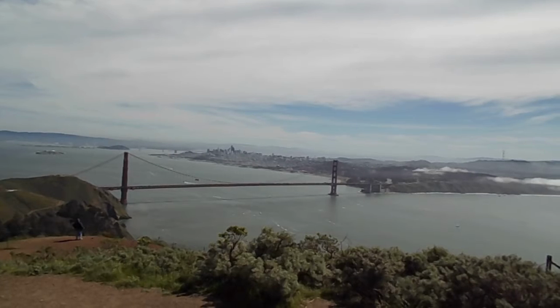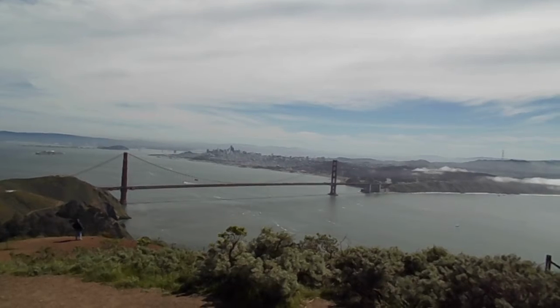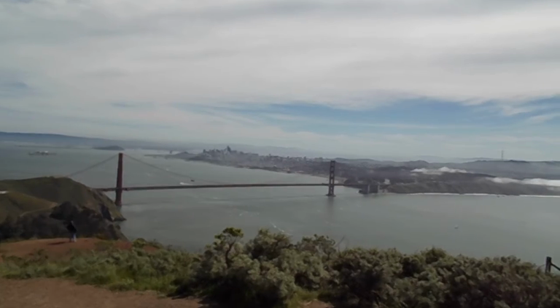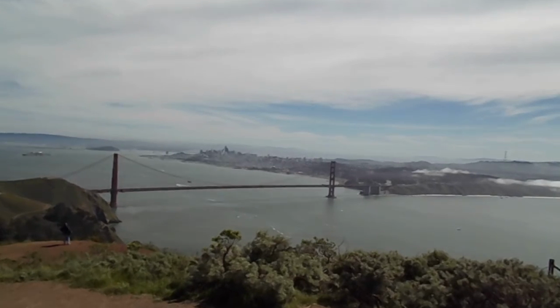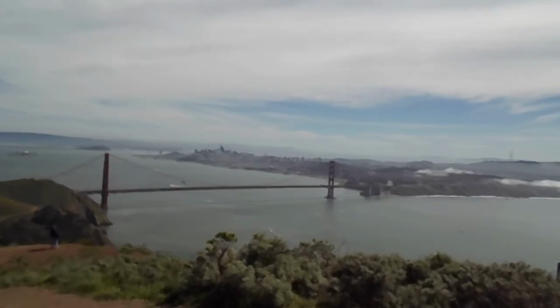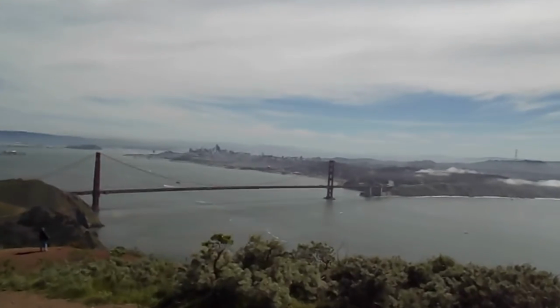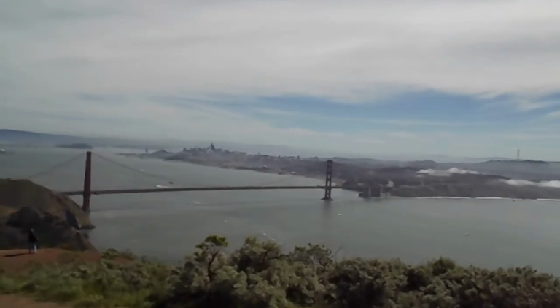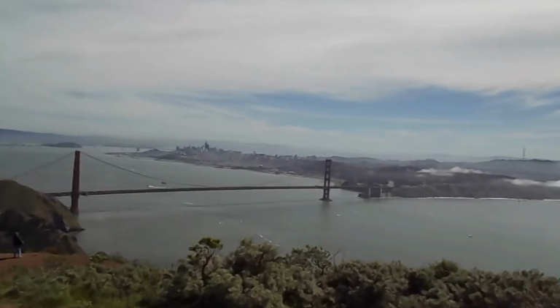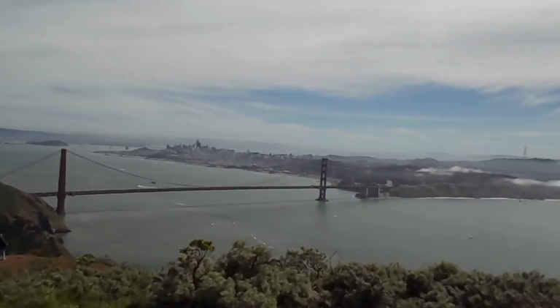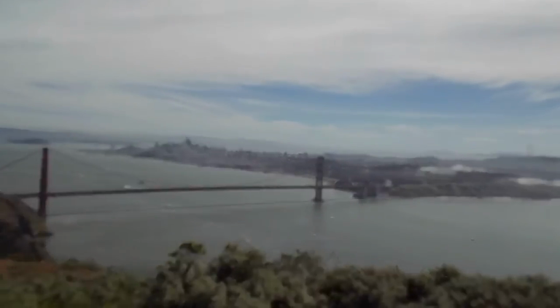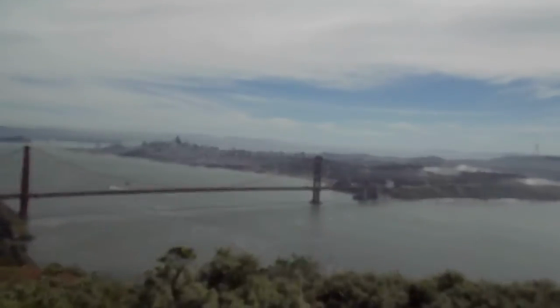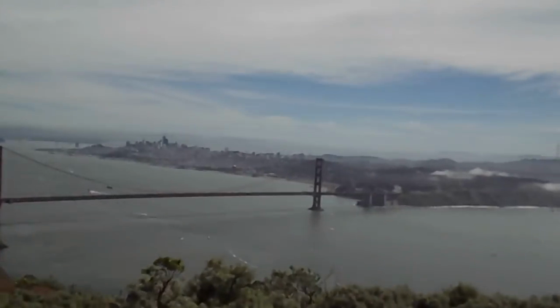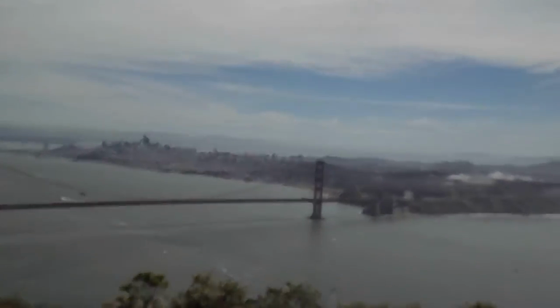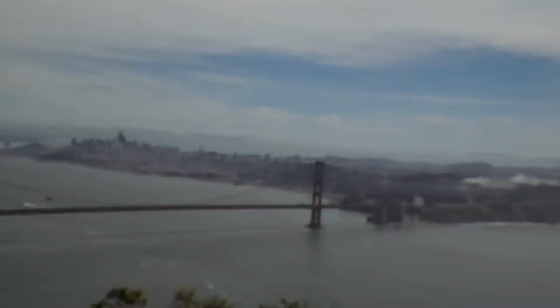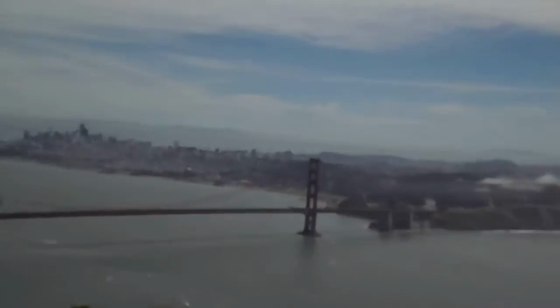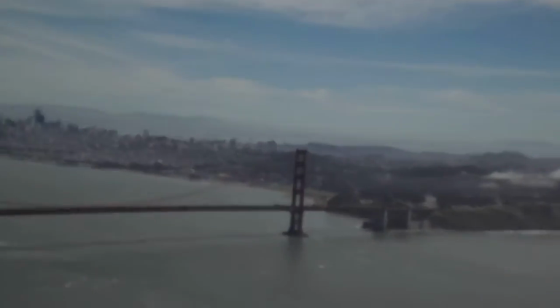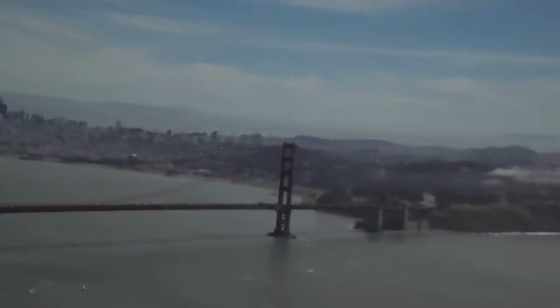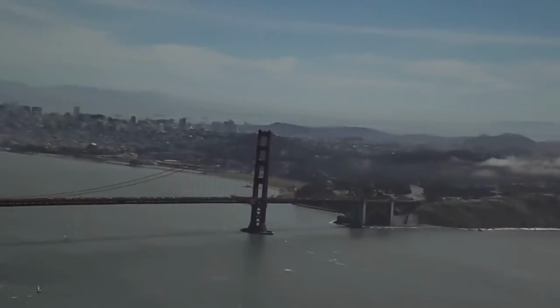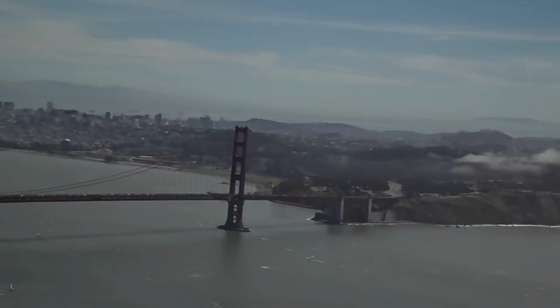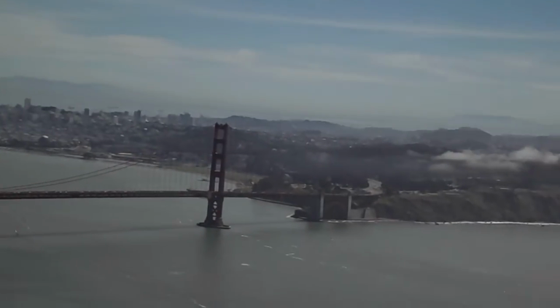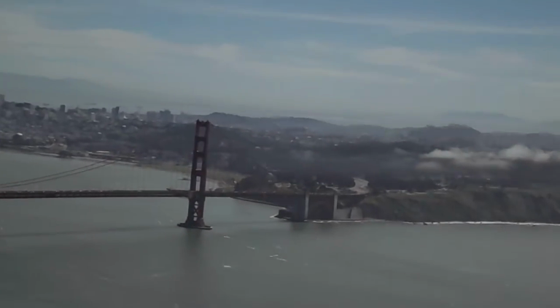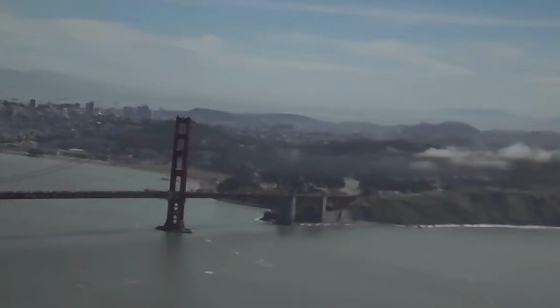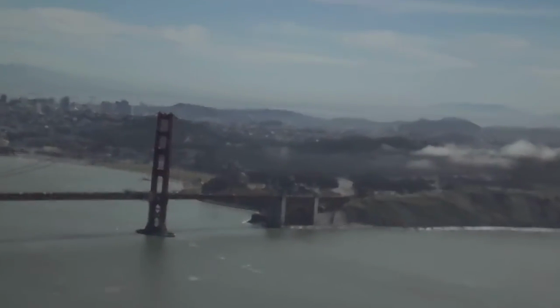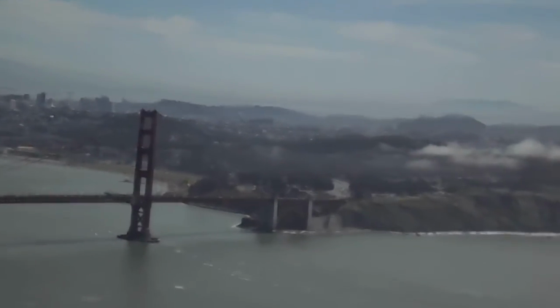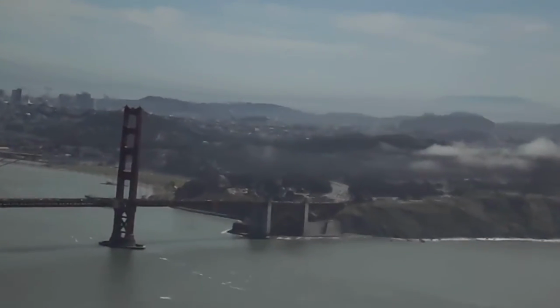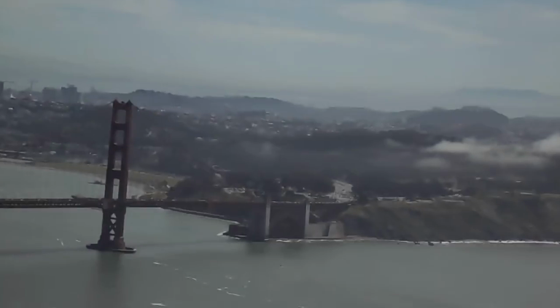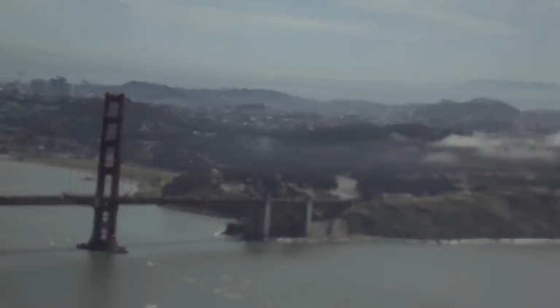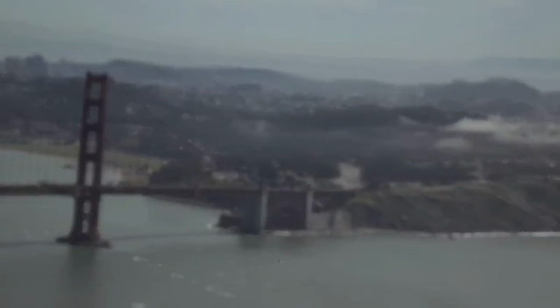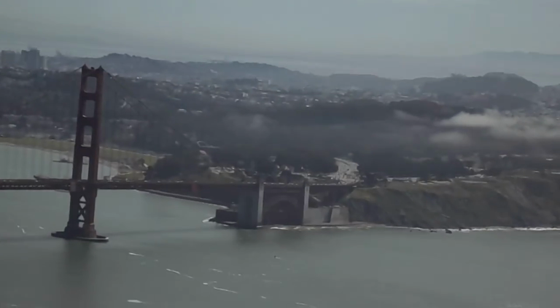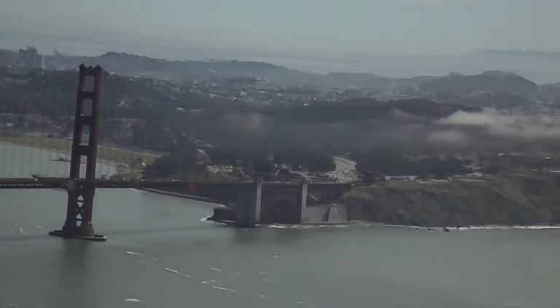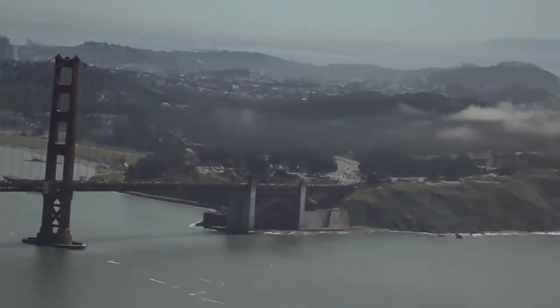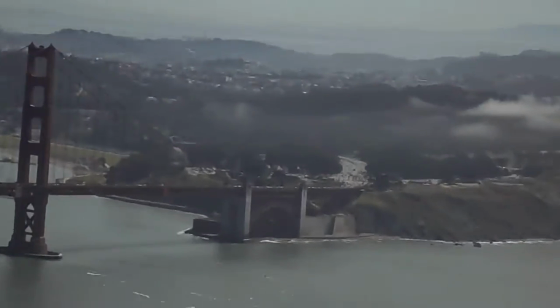Let's see if we can get a close-up. There's Fort Point right there.